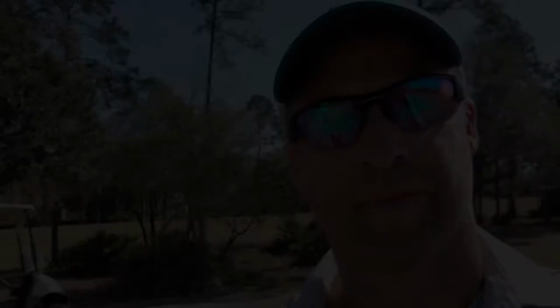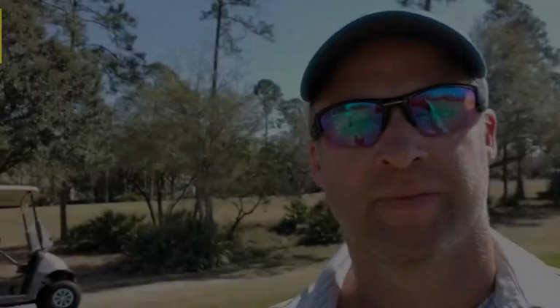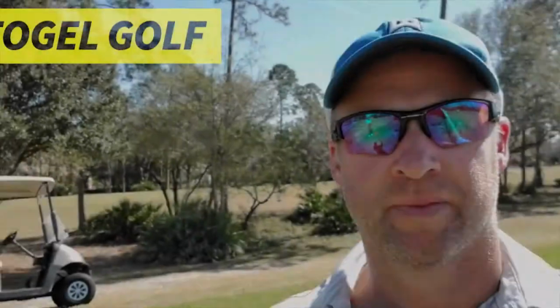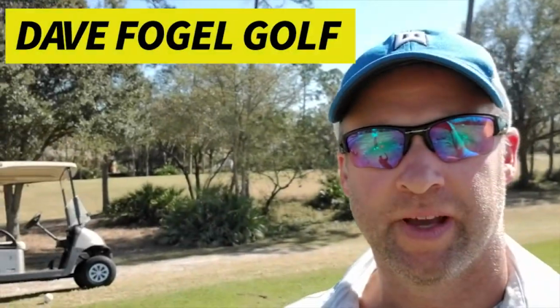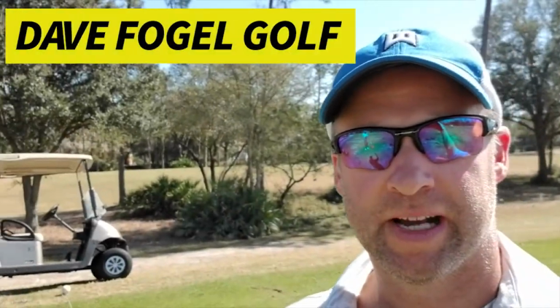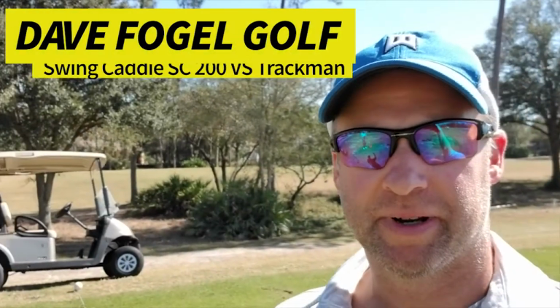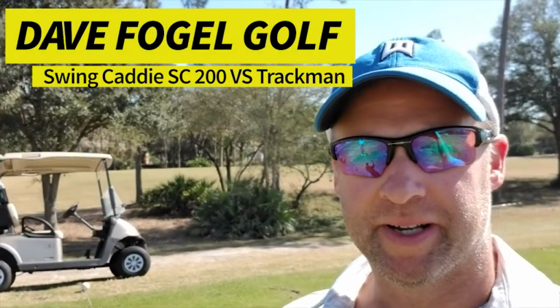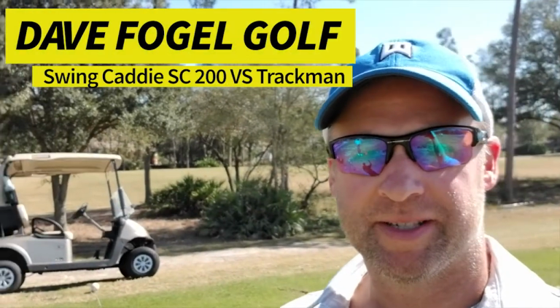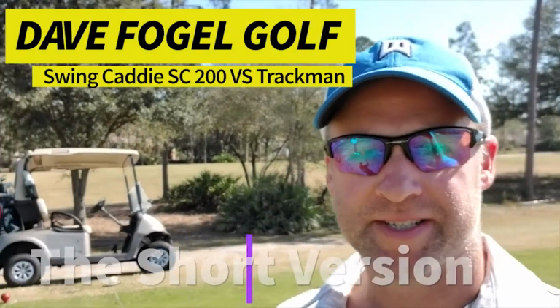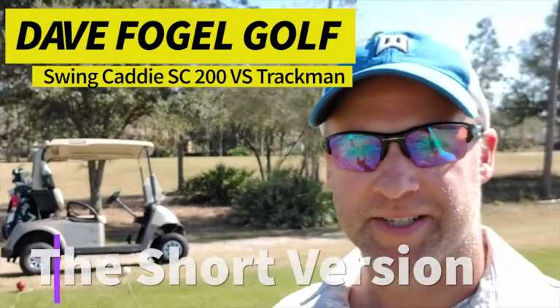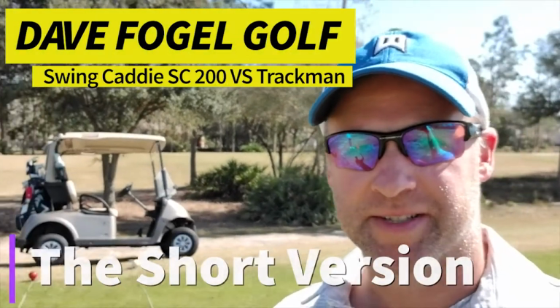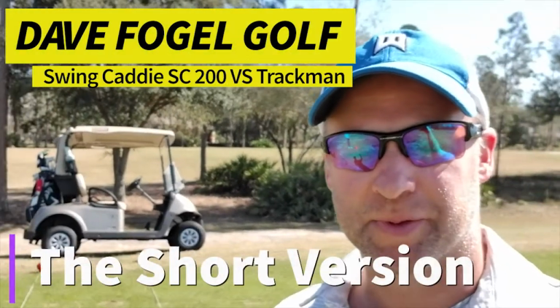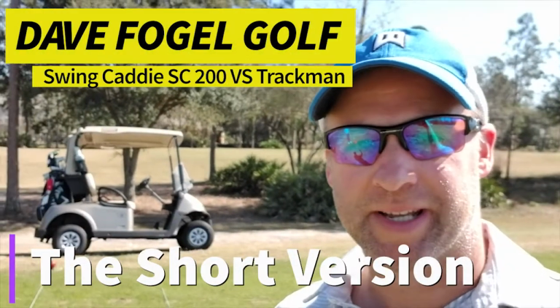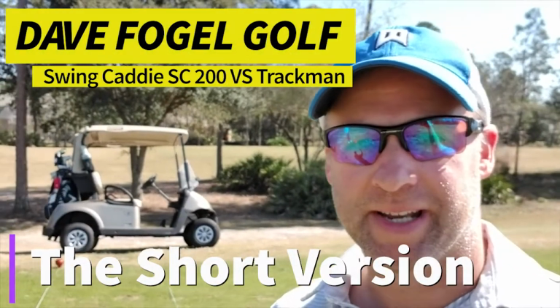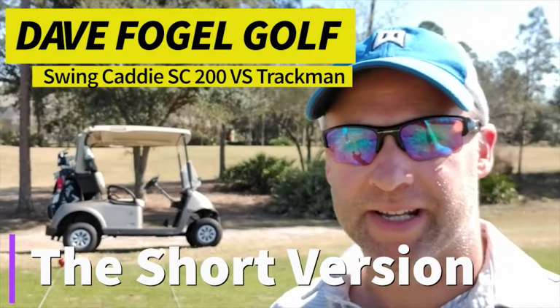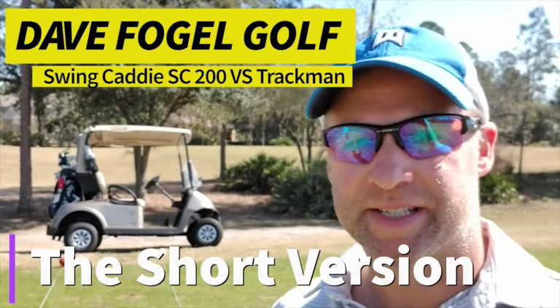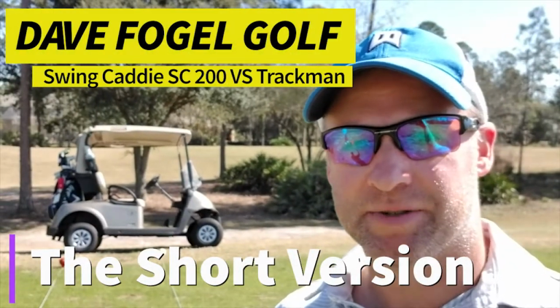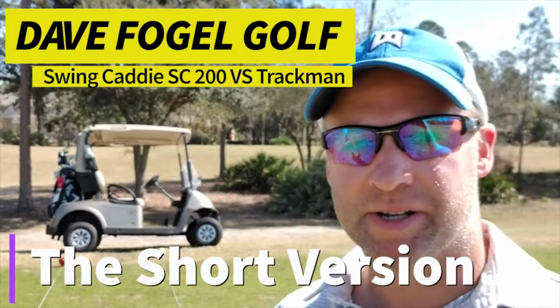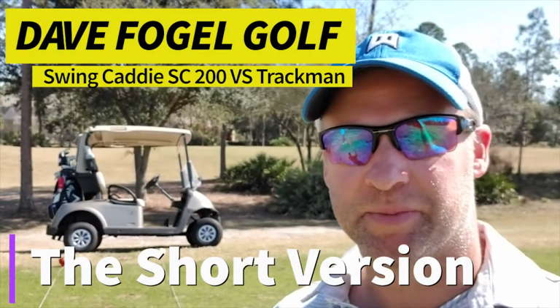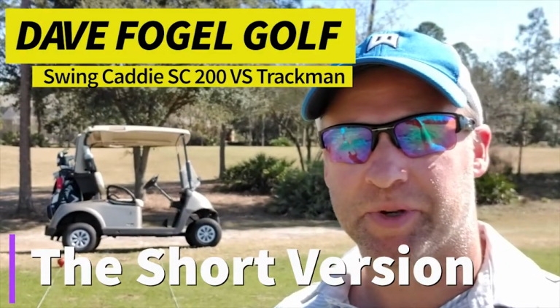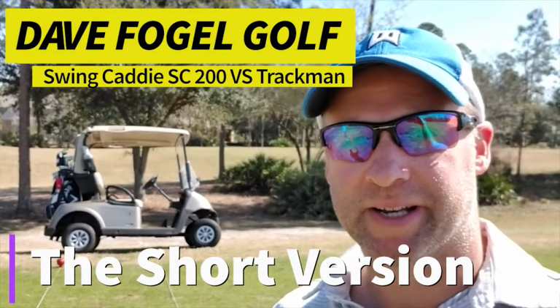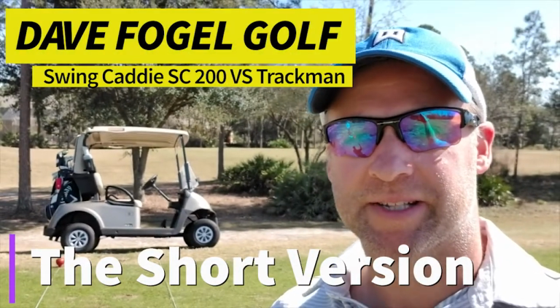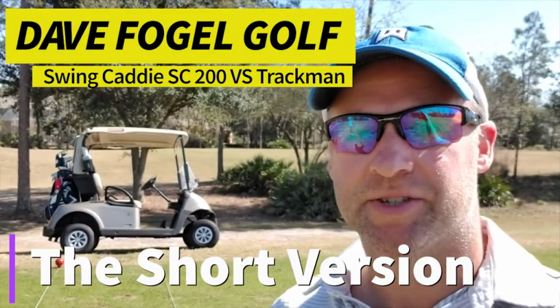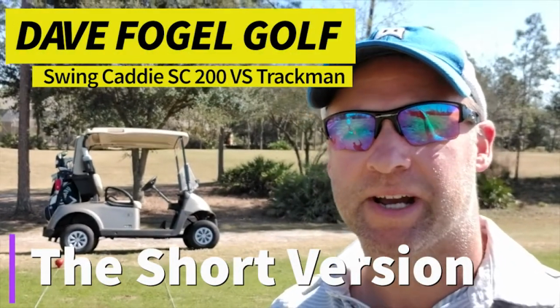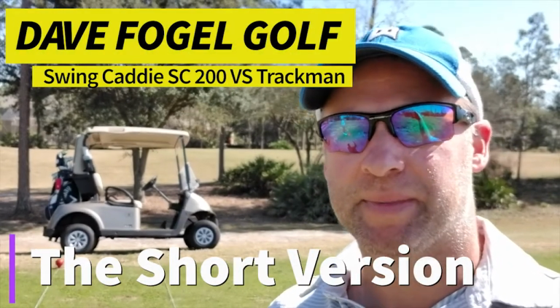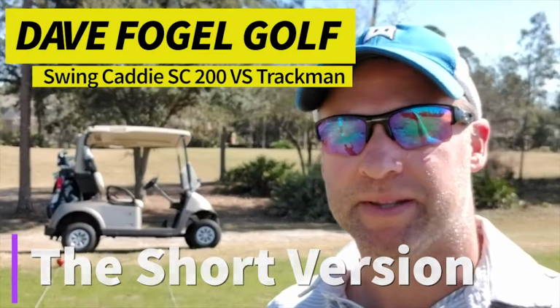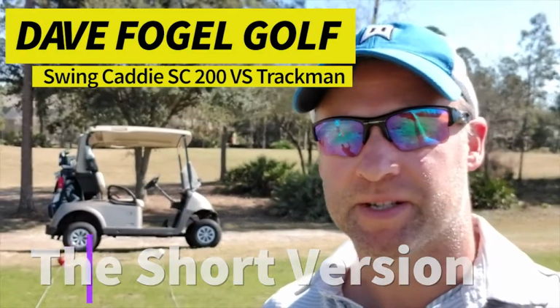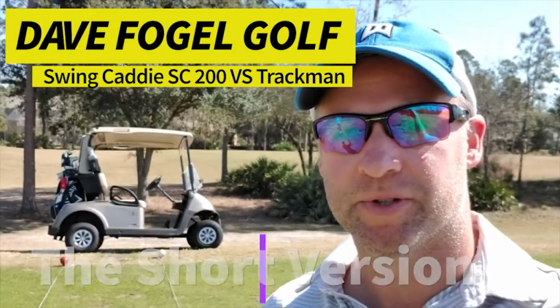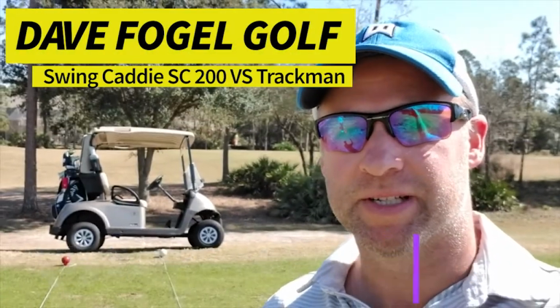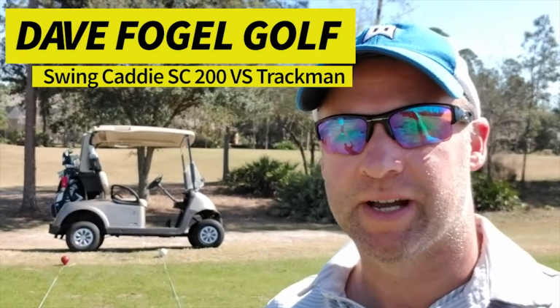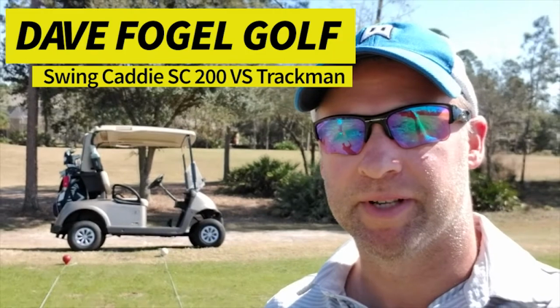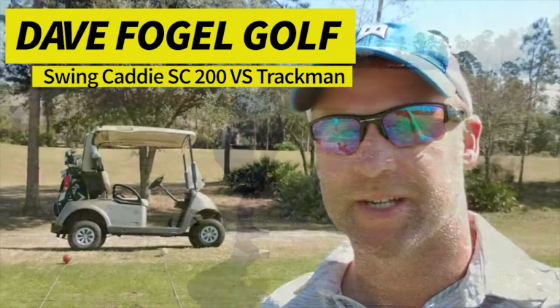Hey guys, we're out here testing the Swing Caddy SC200, and we're putting it against the Trackman, so we'll see how it does.